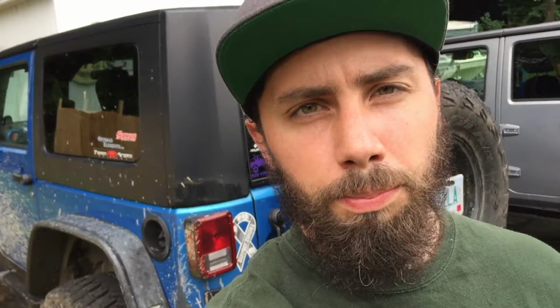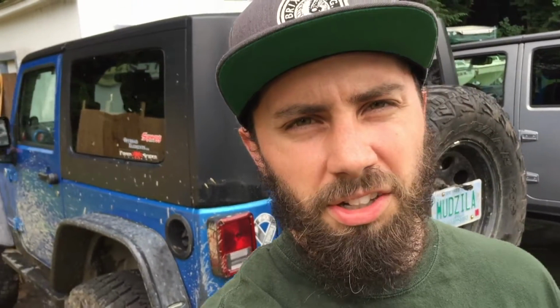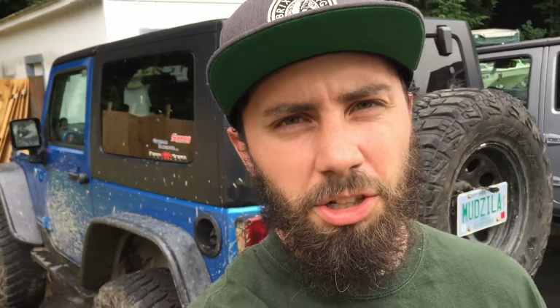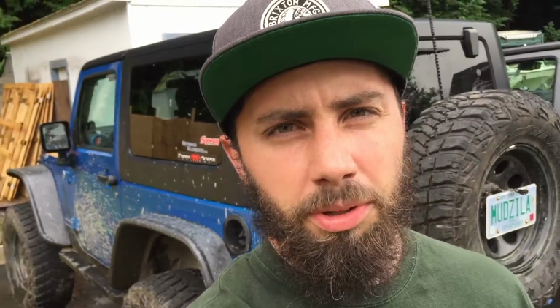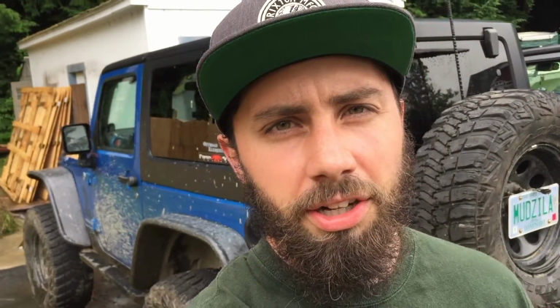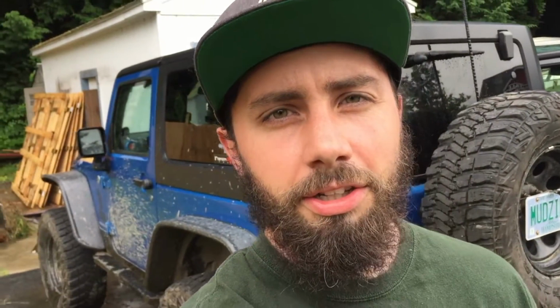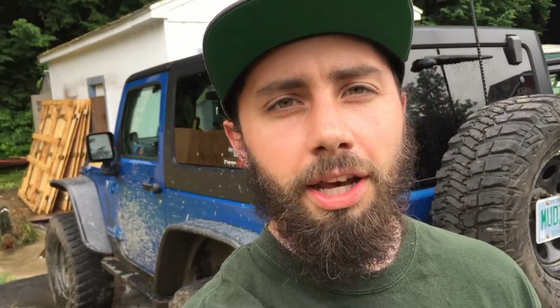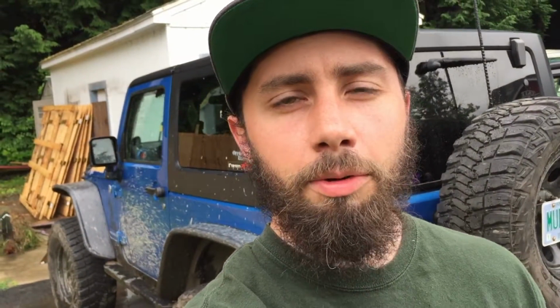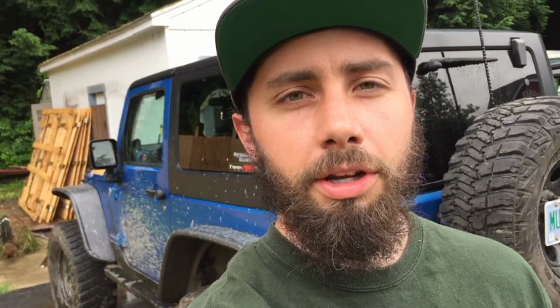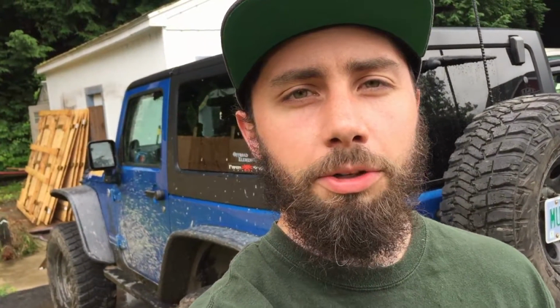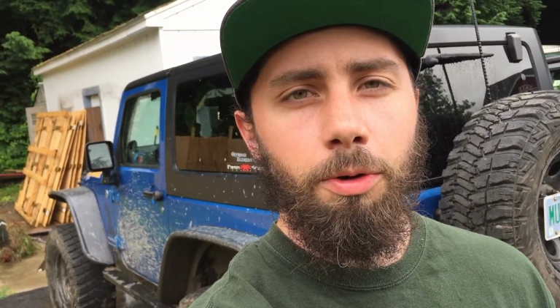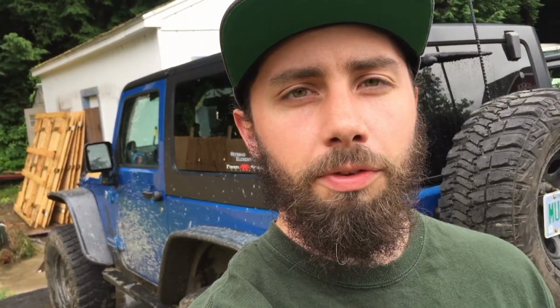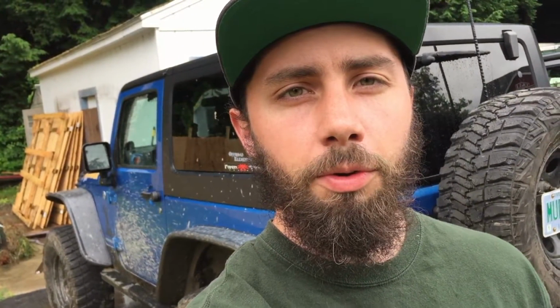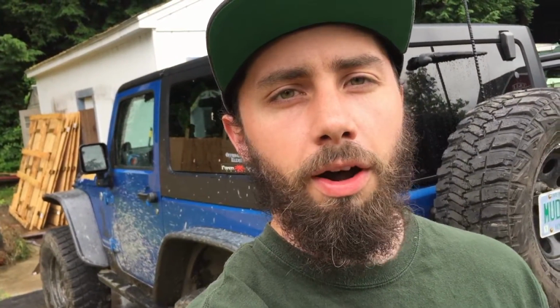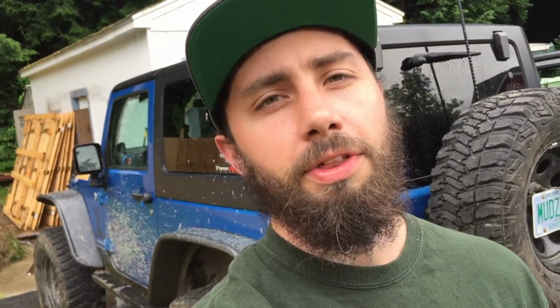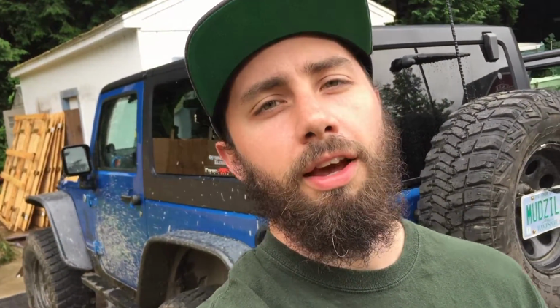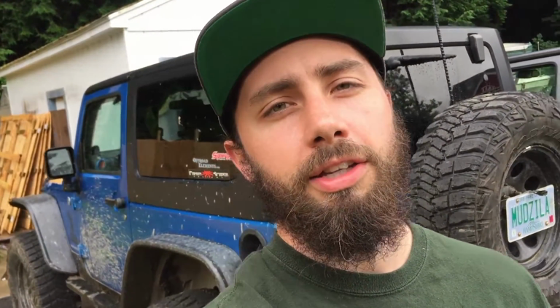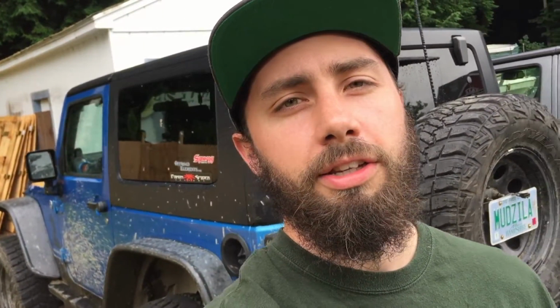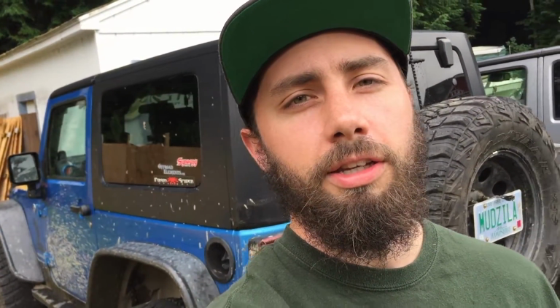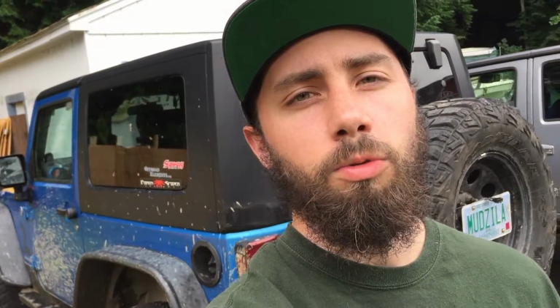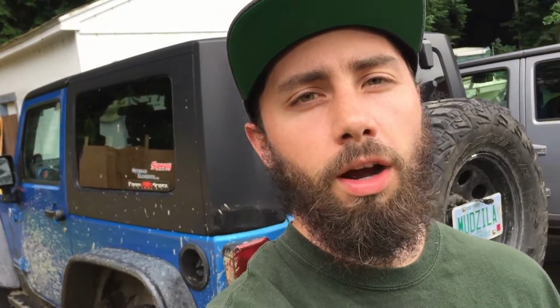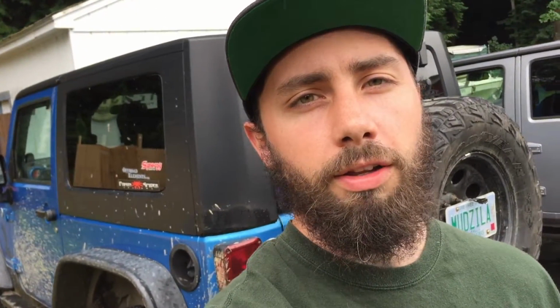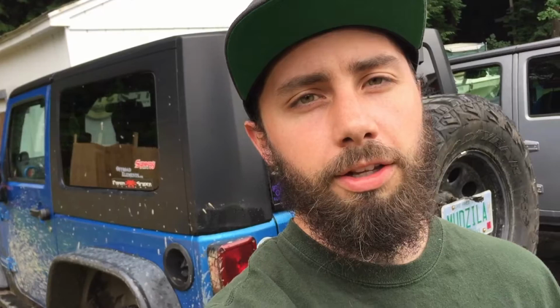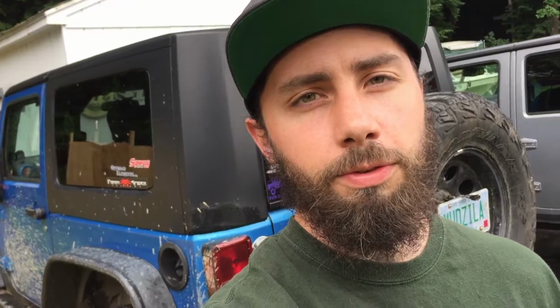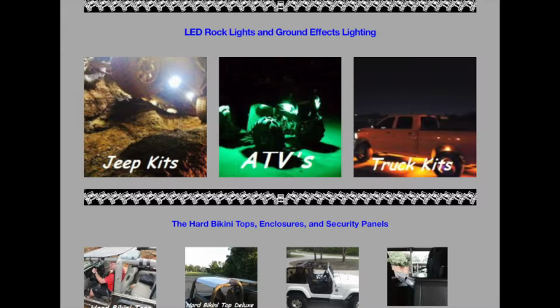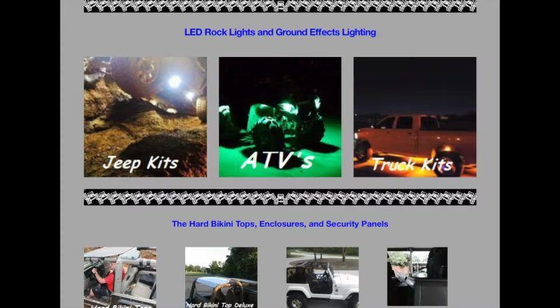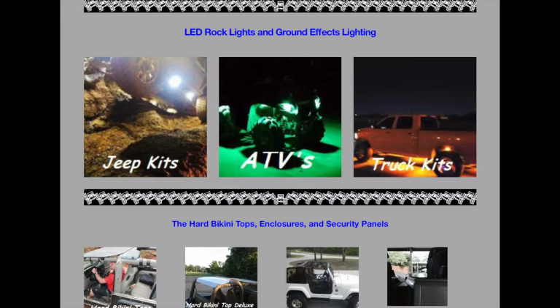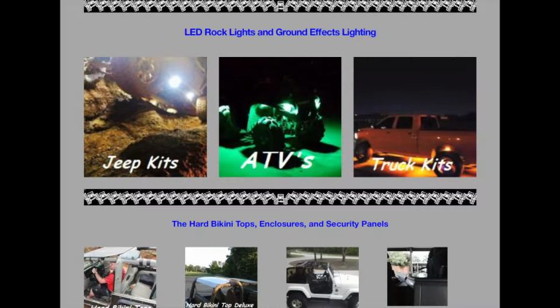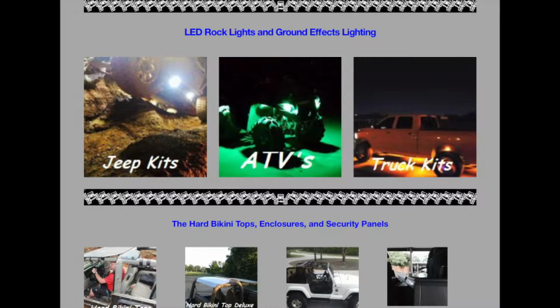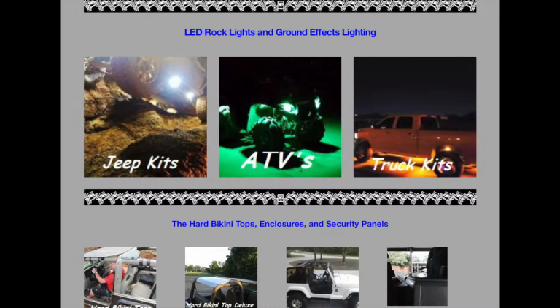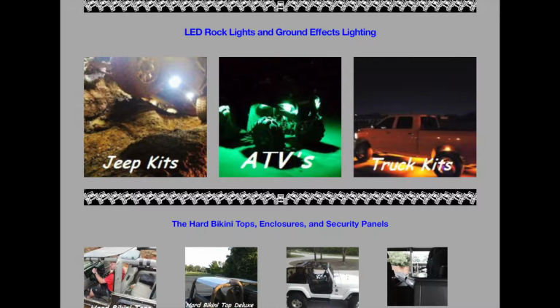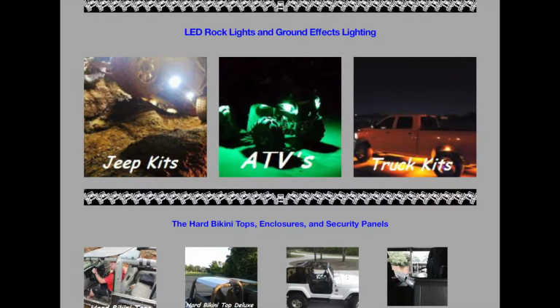Bearded Jeeper here. Today we're going to do a review on the LED rock lights from stuffforjeeps.com.